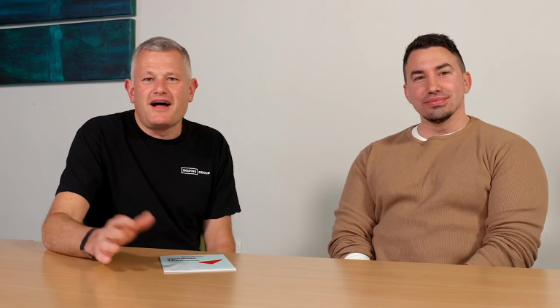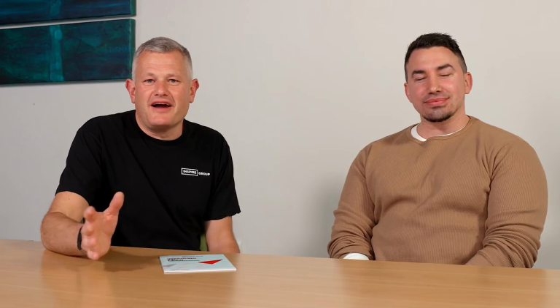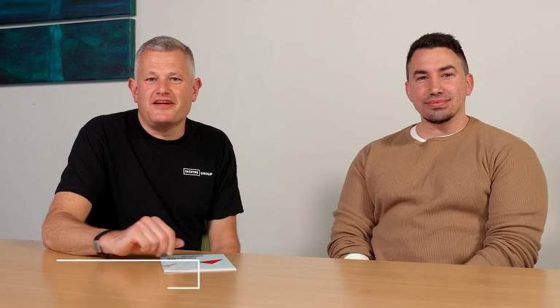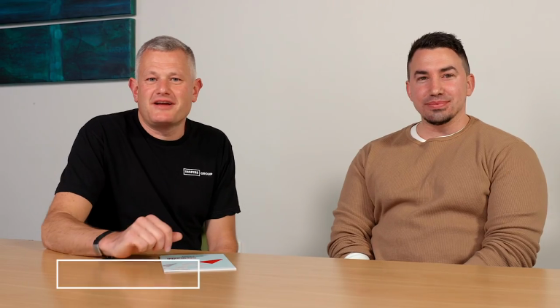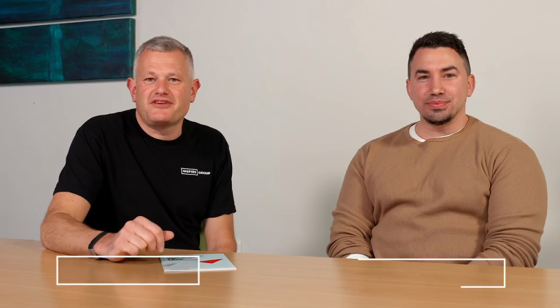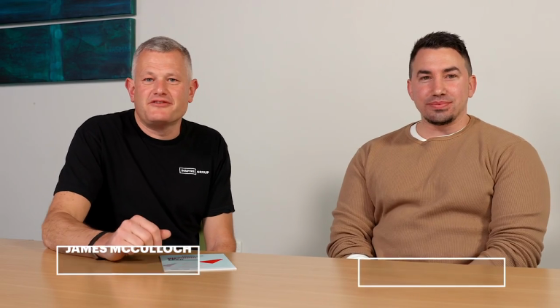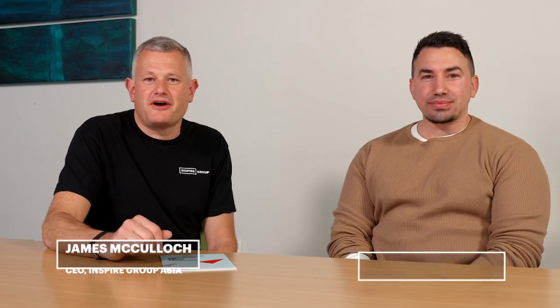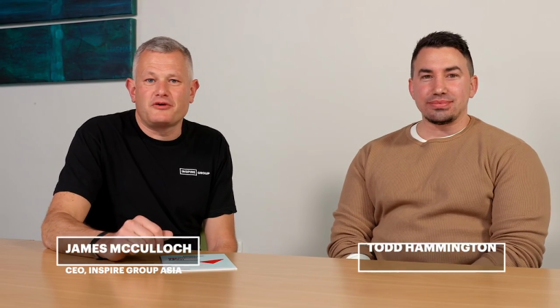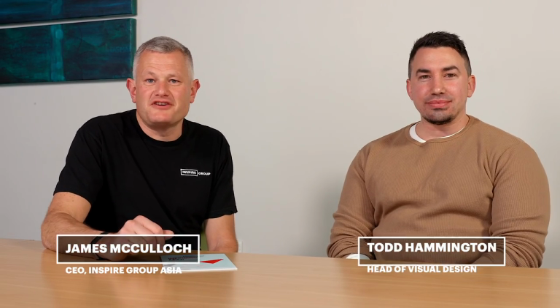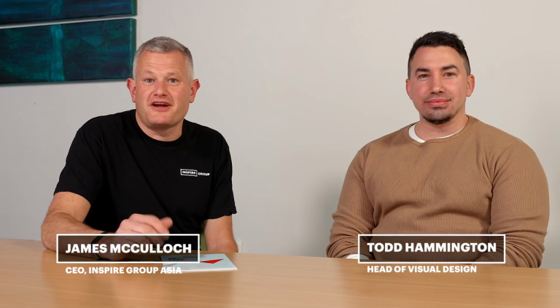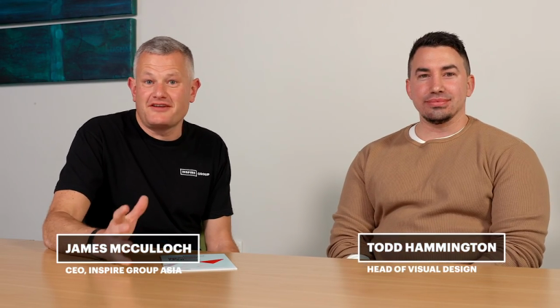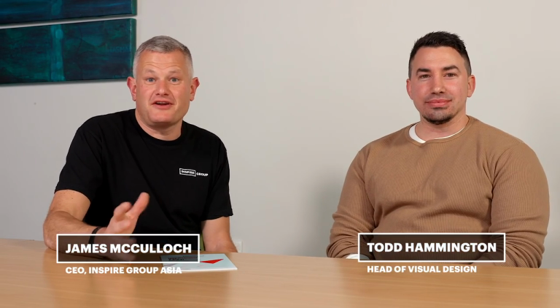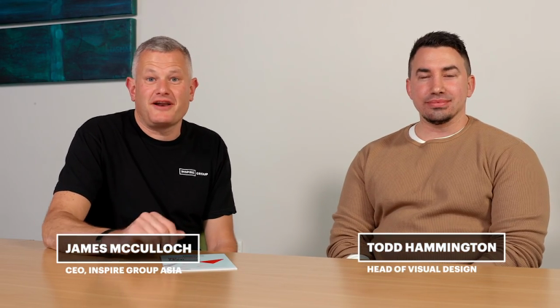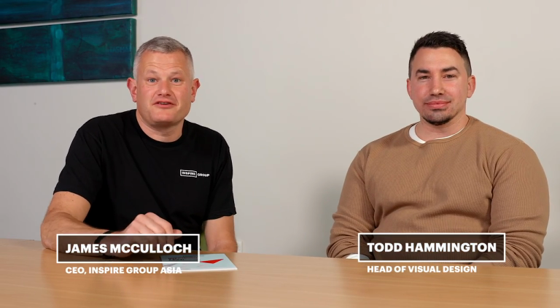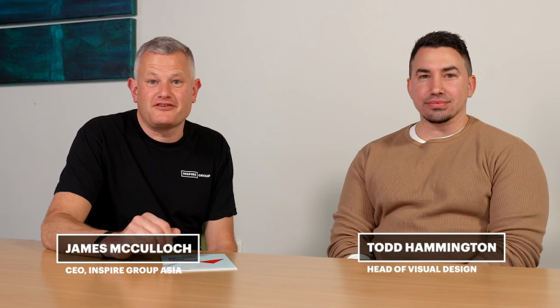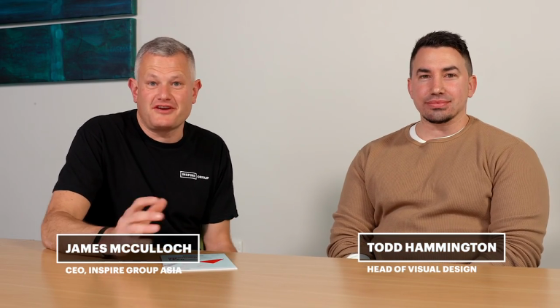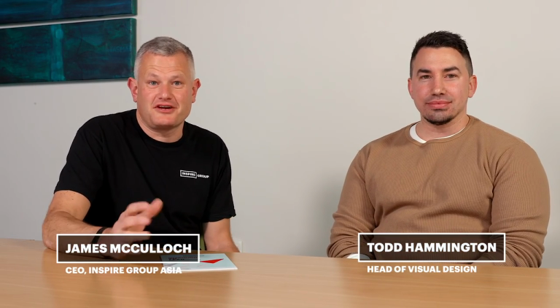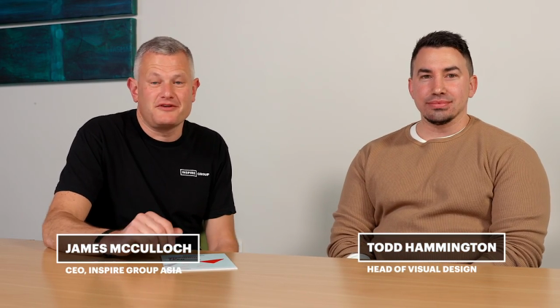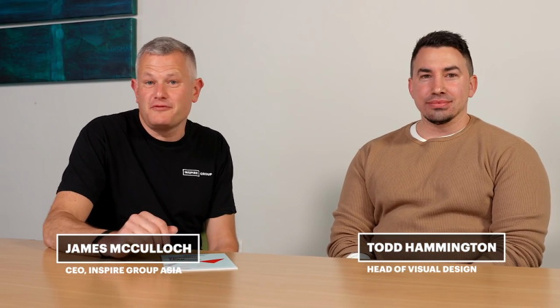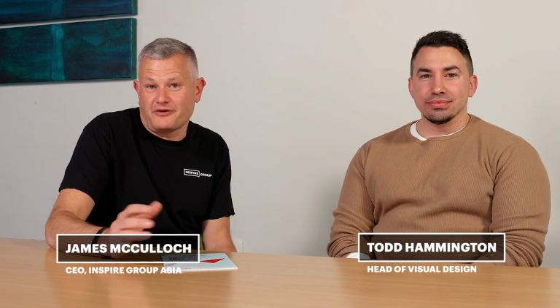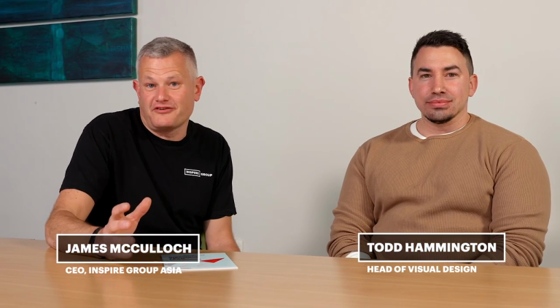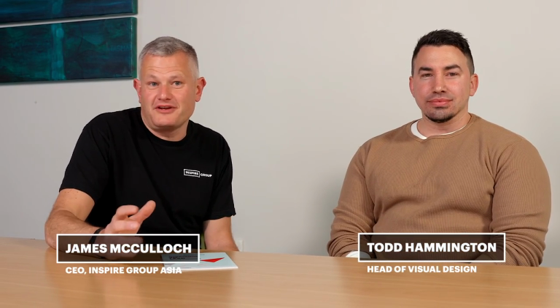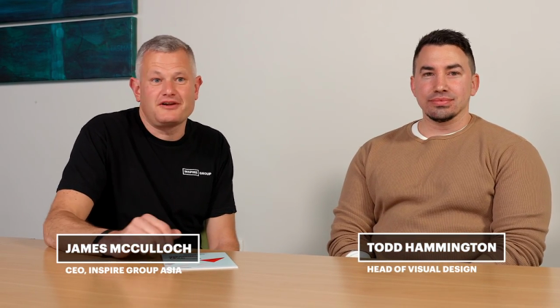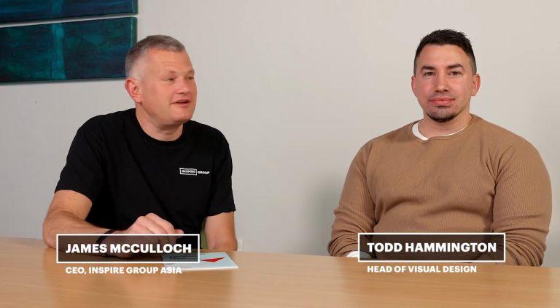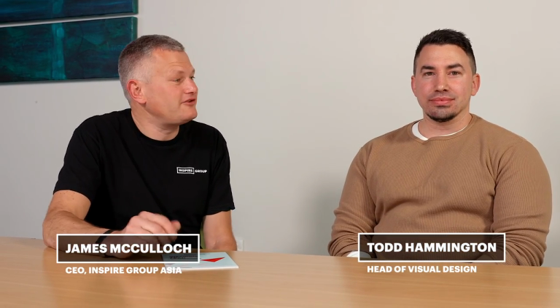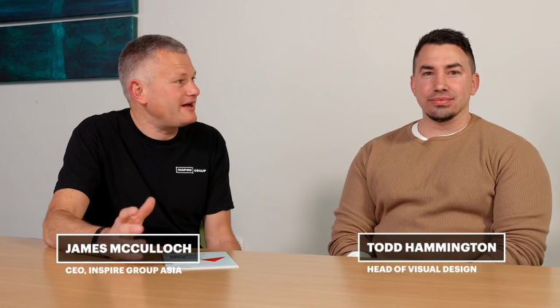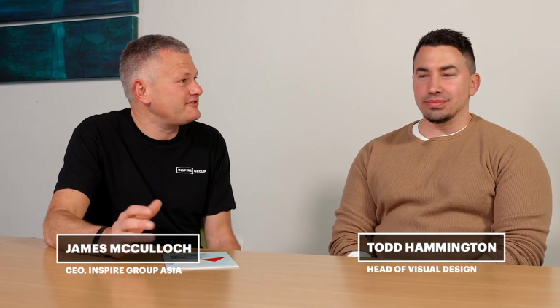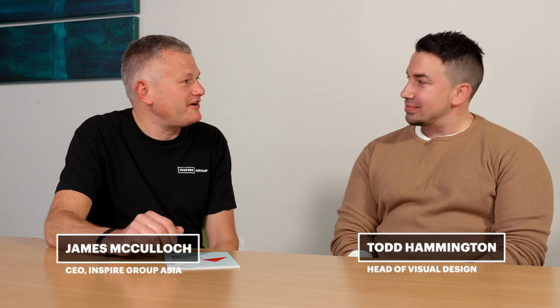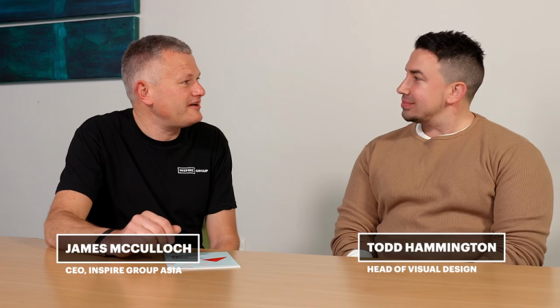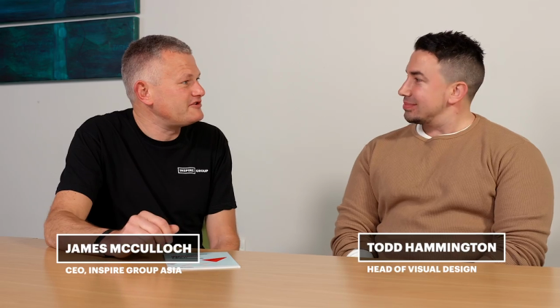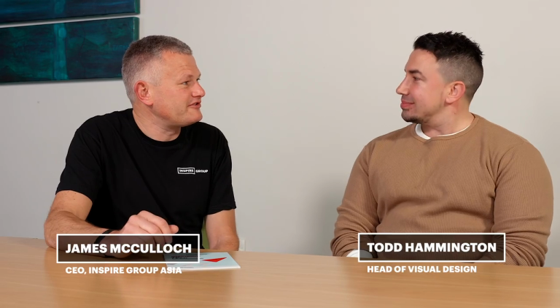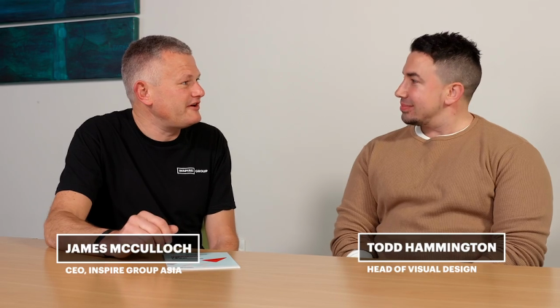Hi there, James here, Inspire Group Asia, down in our Wellington office, catching up with a few folks this week, including Todd Hamilton, our Head of Visual Design.